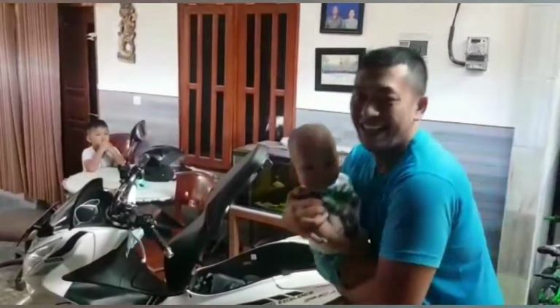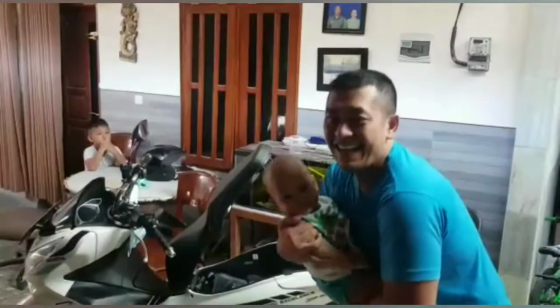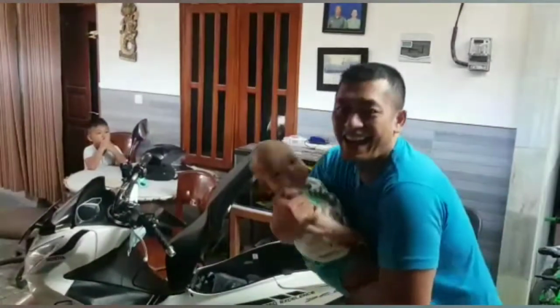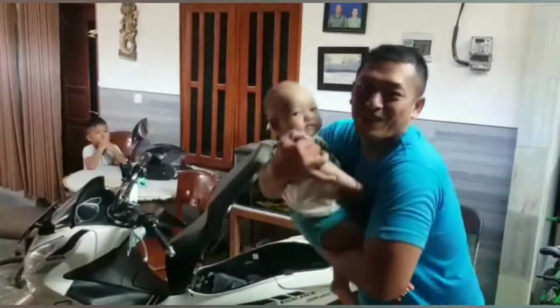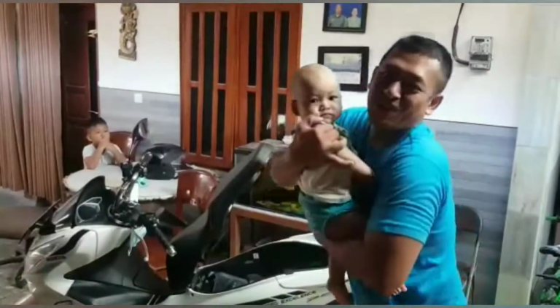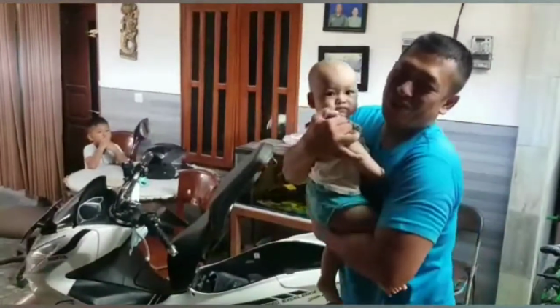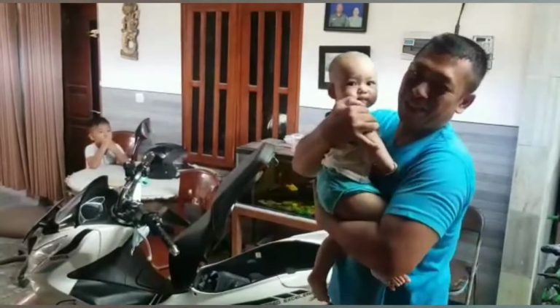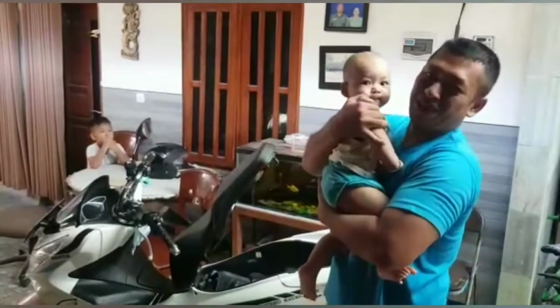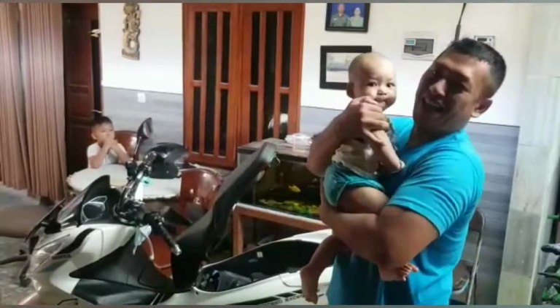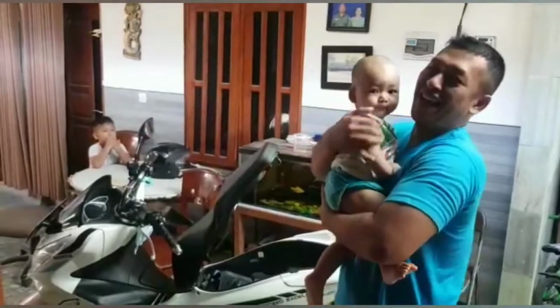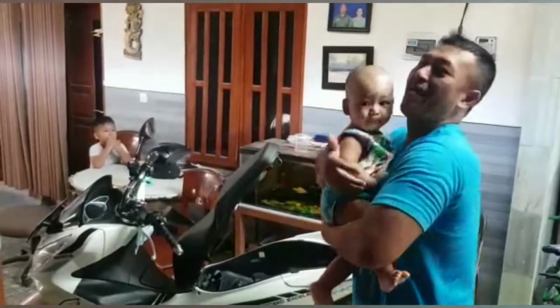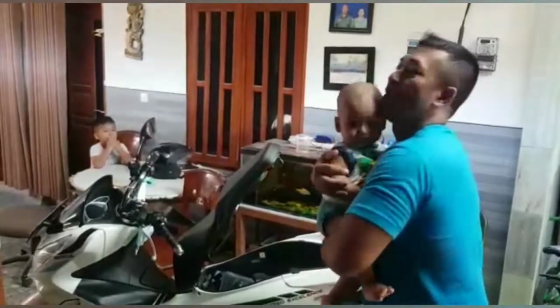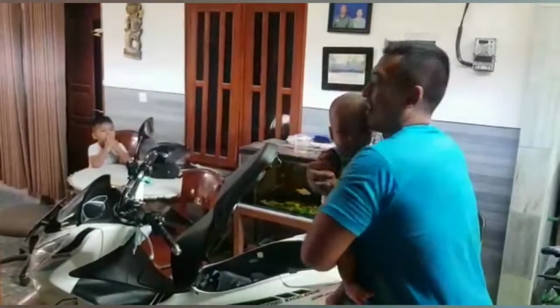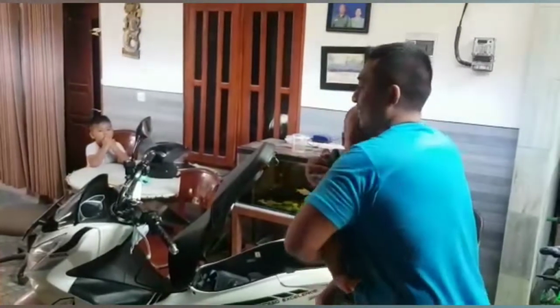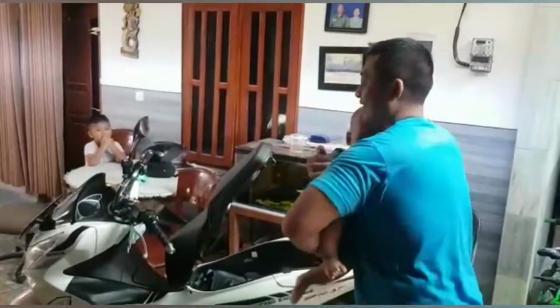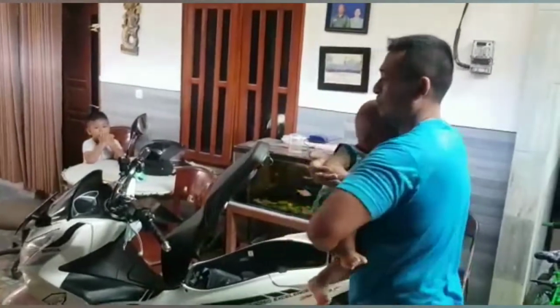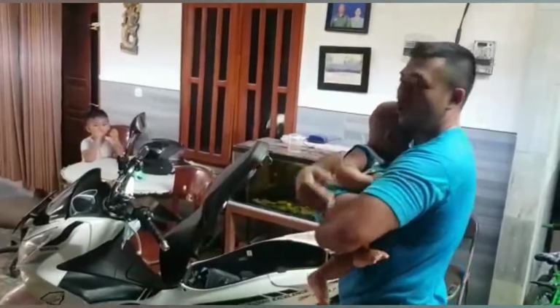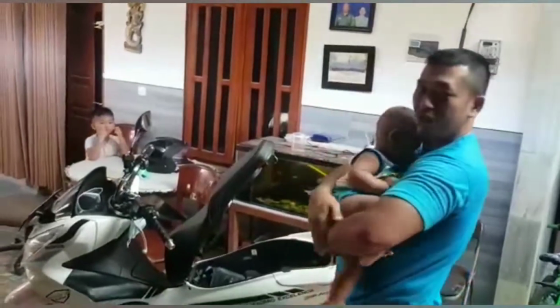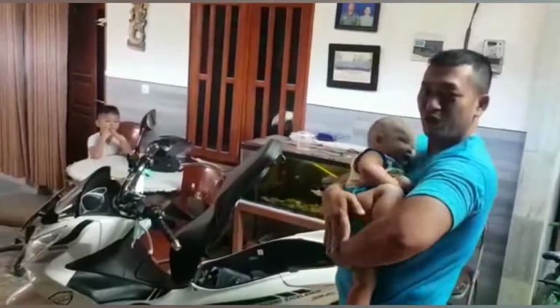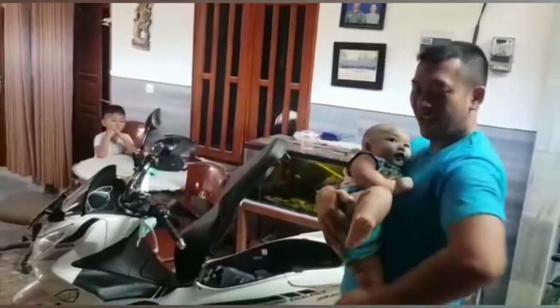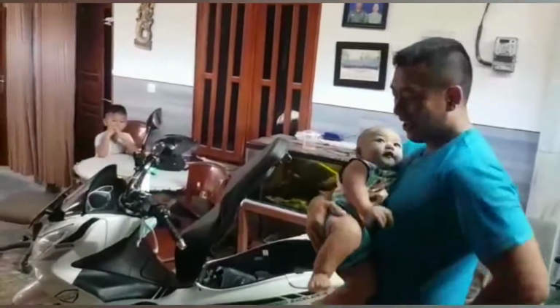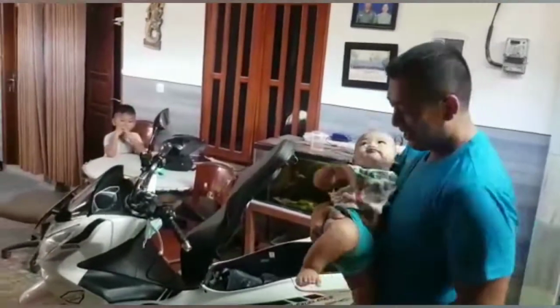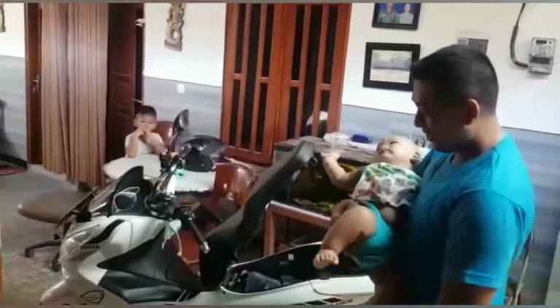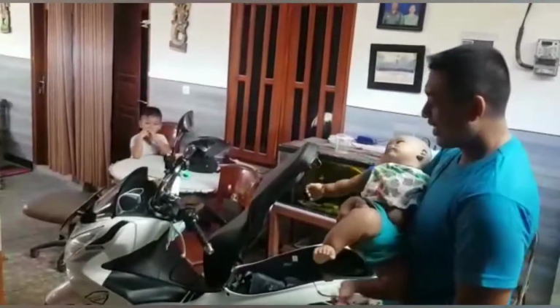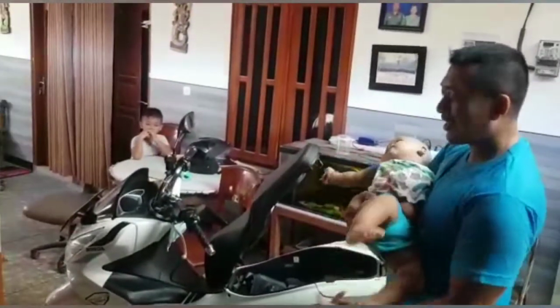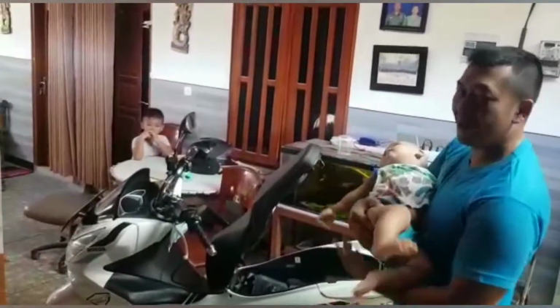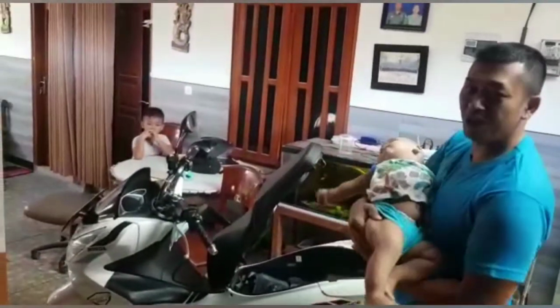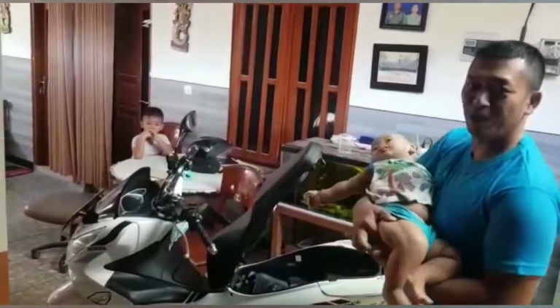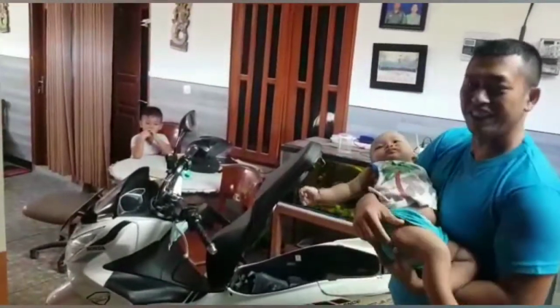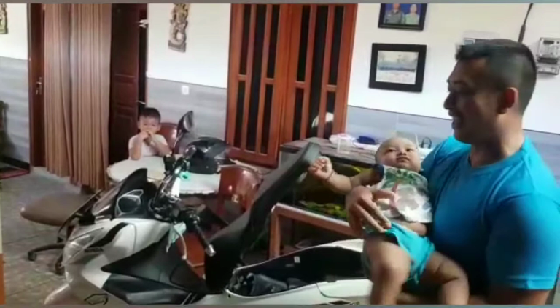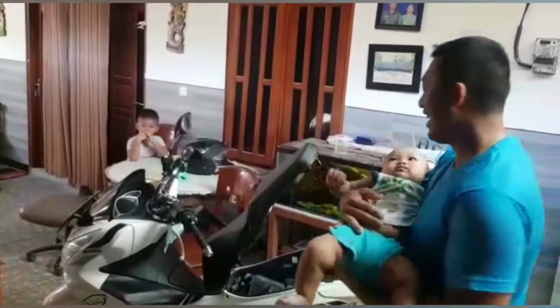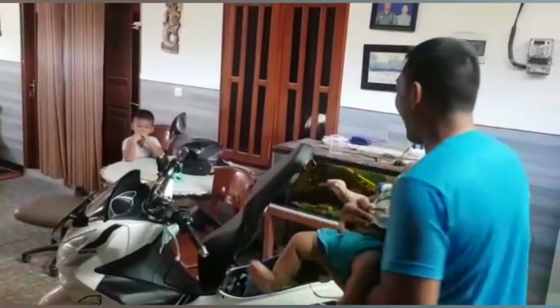Ini anakku. Masih usia 6 bulan, mau ke 7 bulan ya. Begini cara yang menentukan posisinya. Lihat.